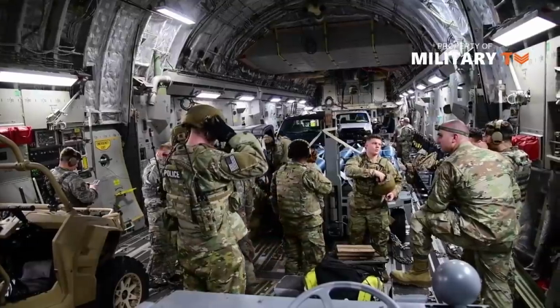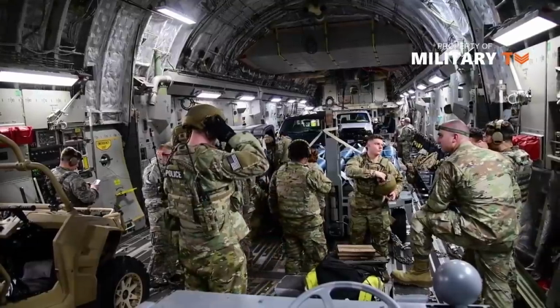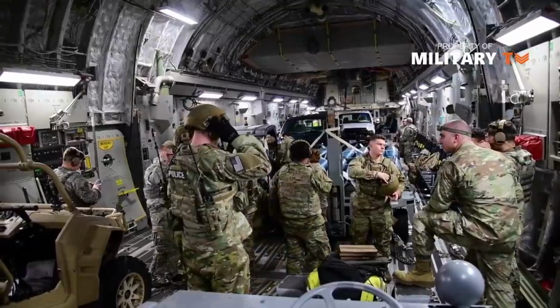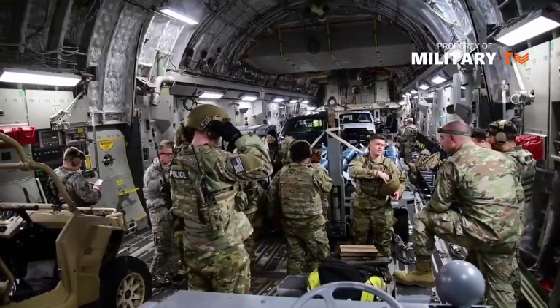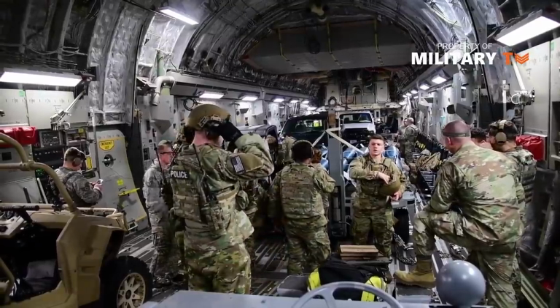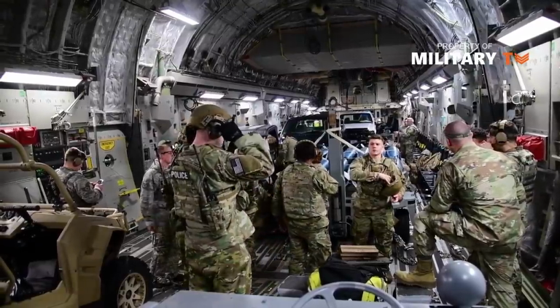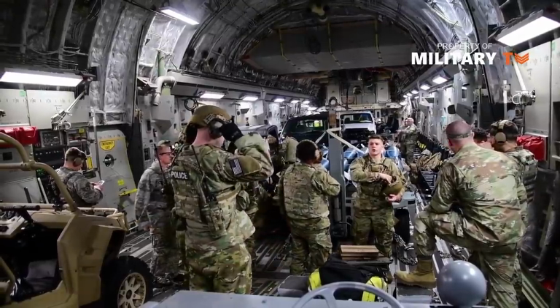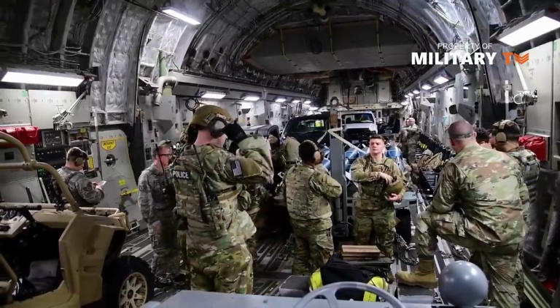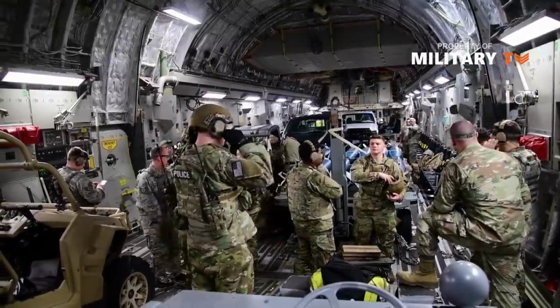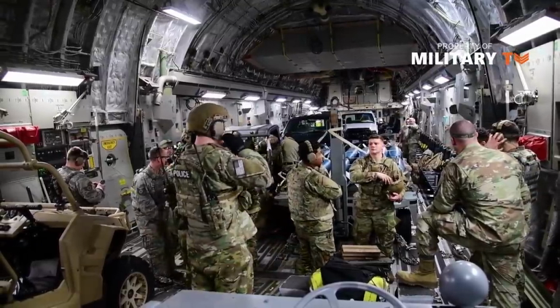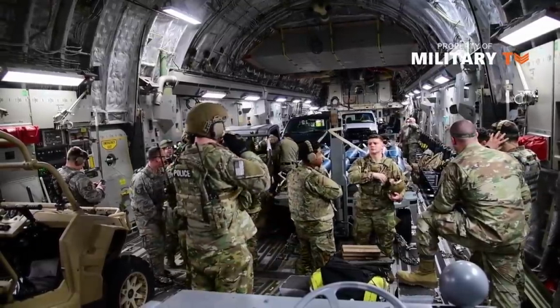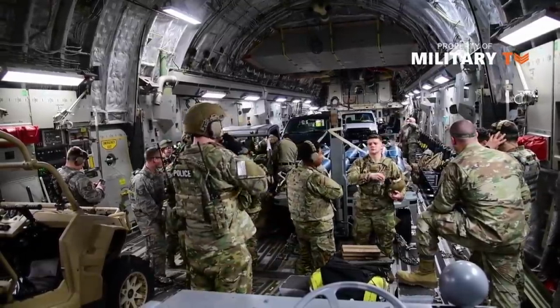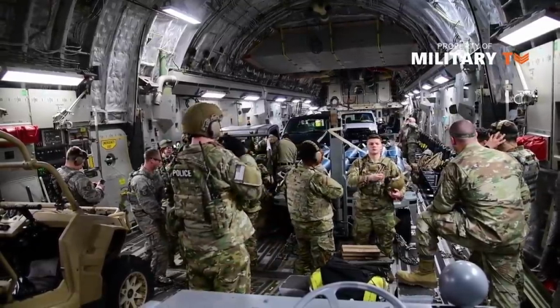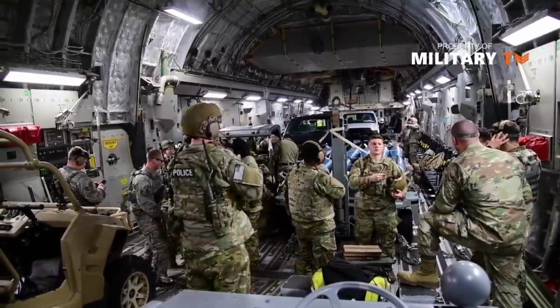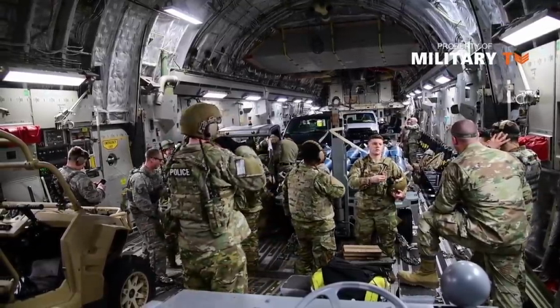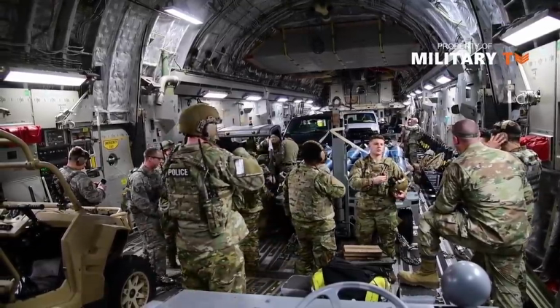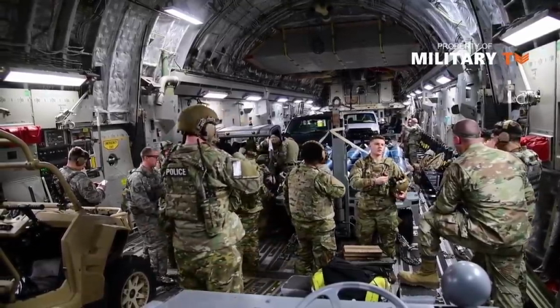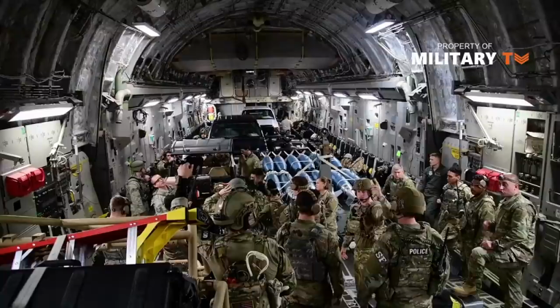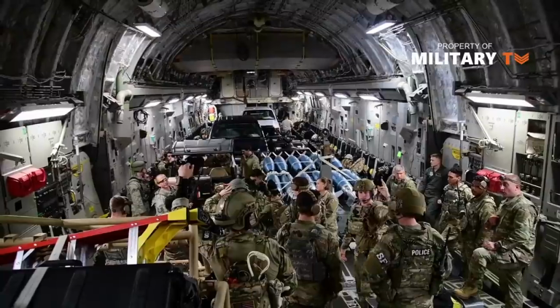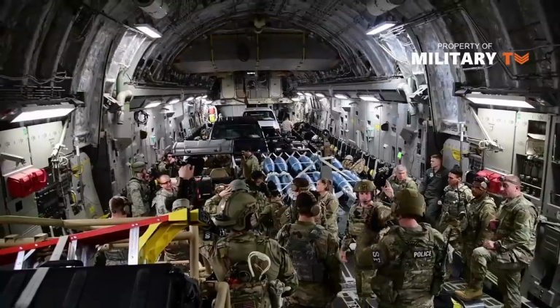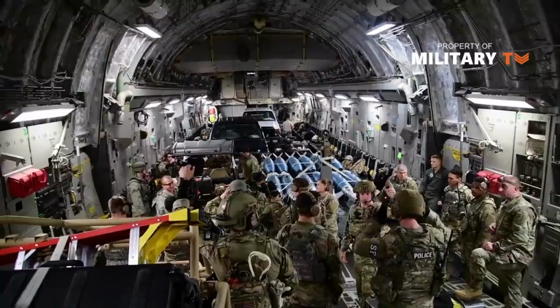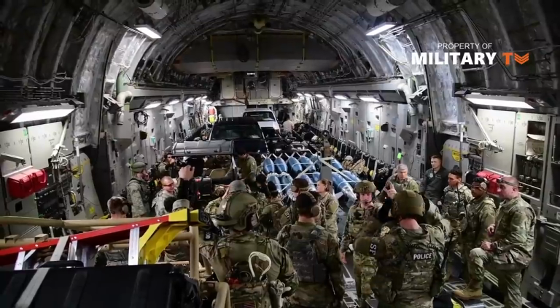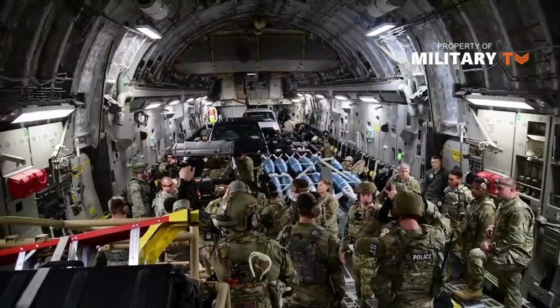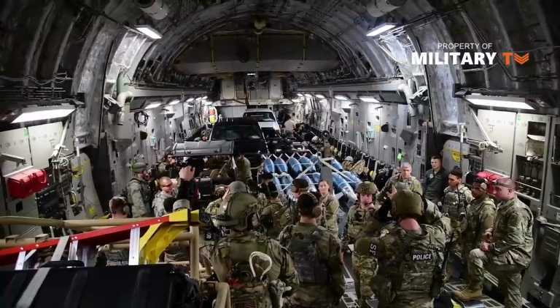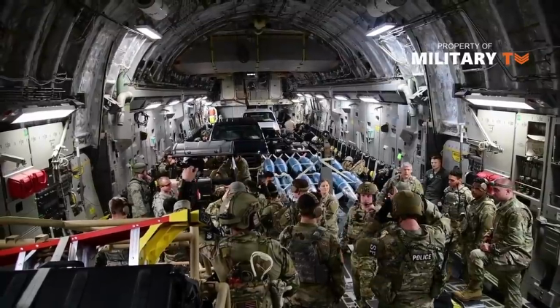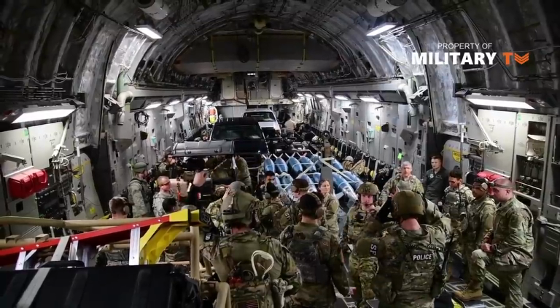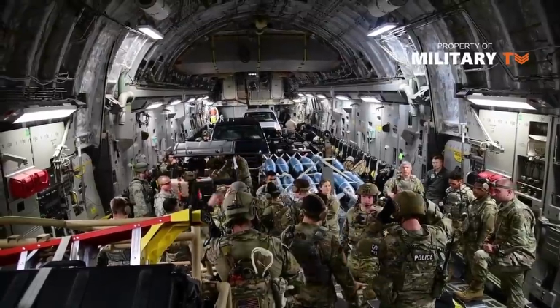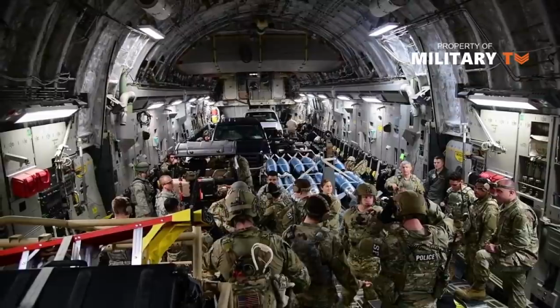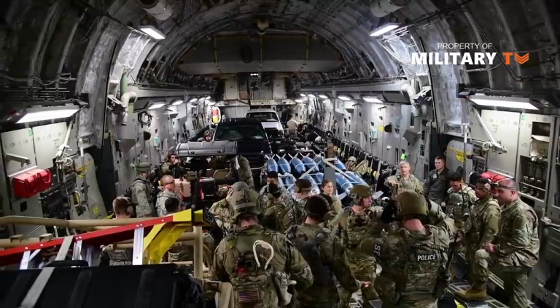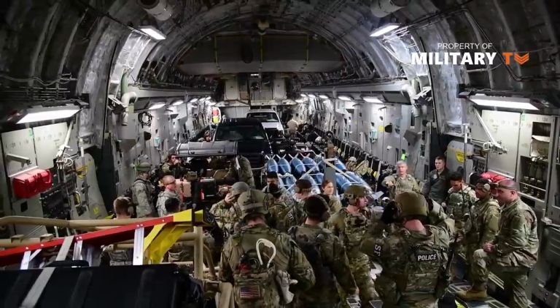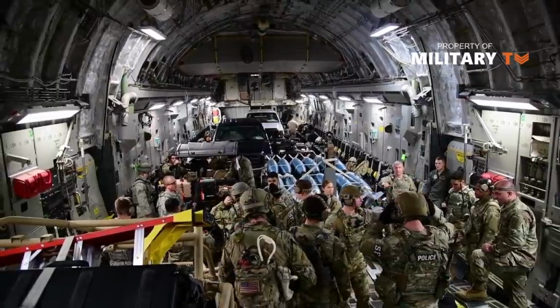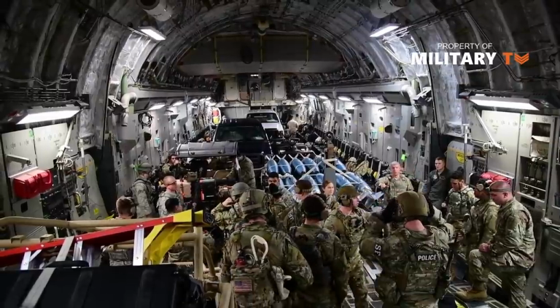The largest ever refuel drop occurred recently, when a C-17 dropped 120 bundles of fuel to a remote base in the Middle East.